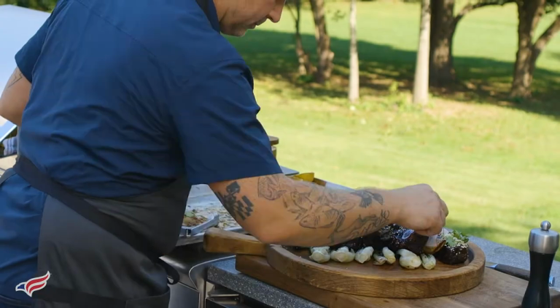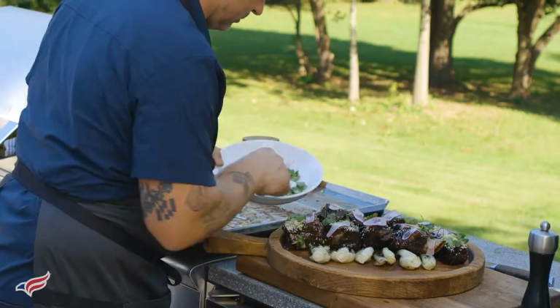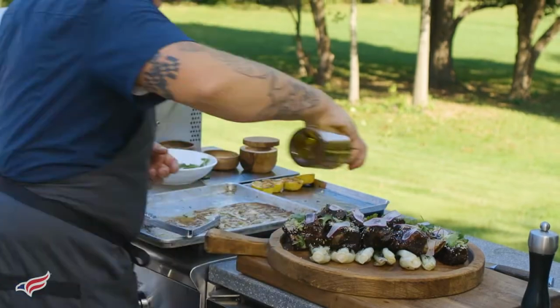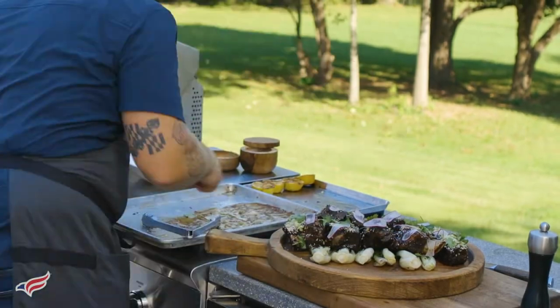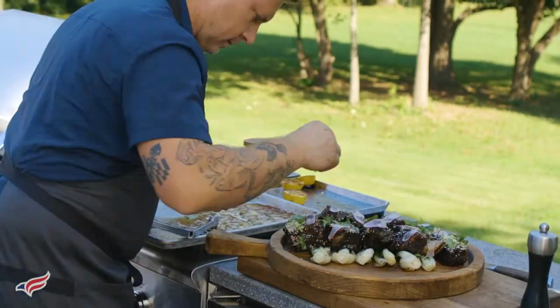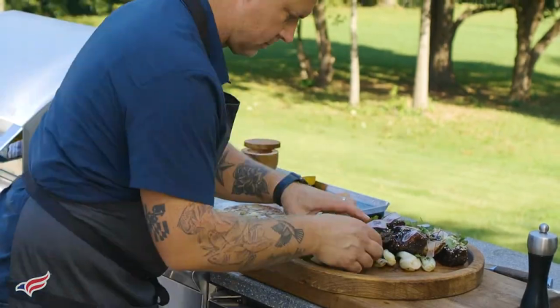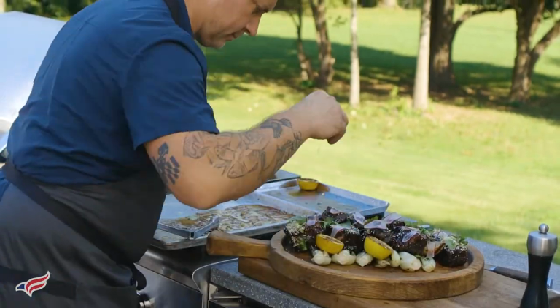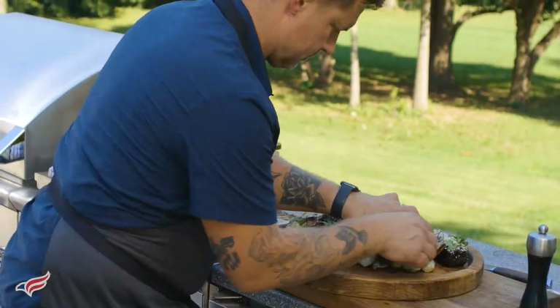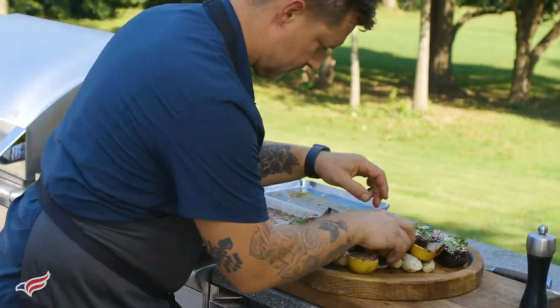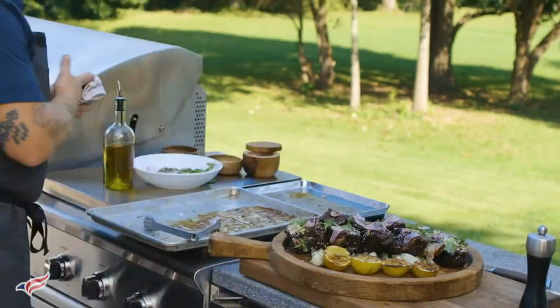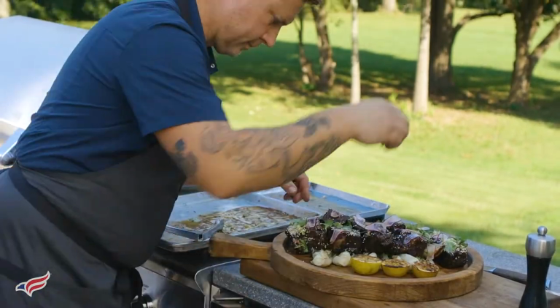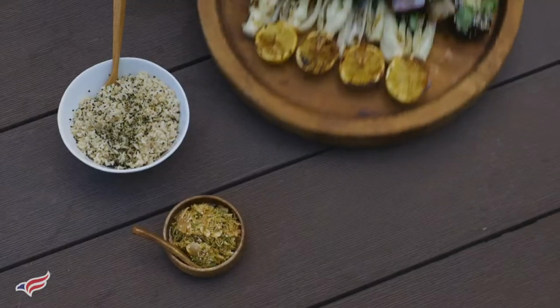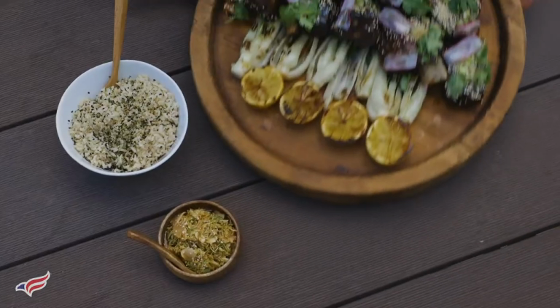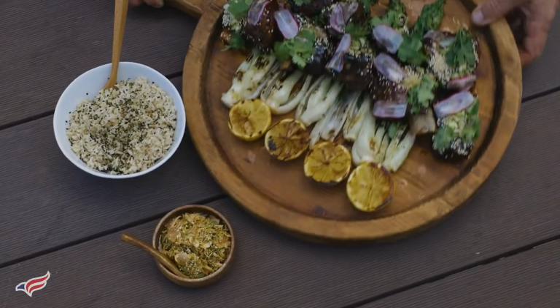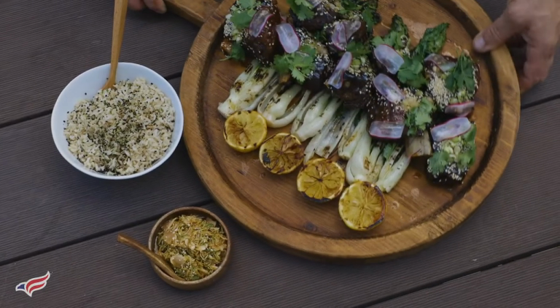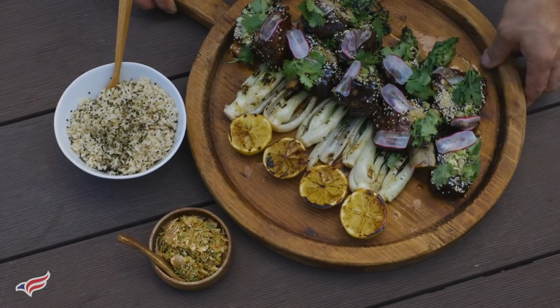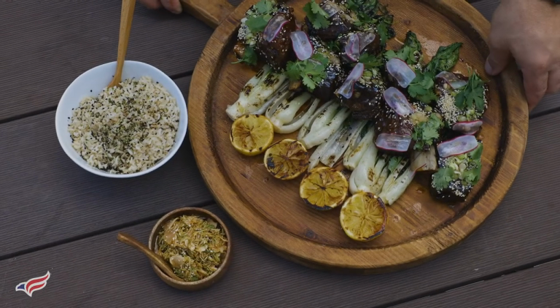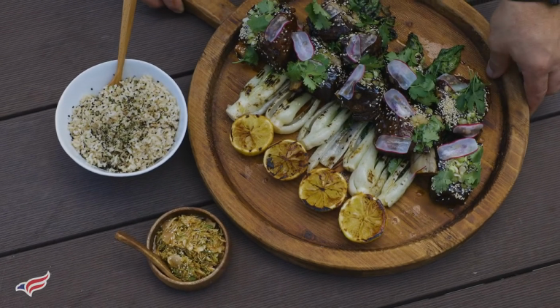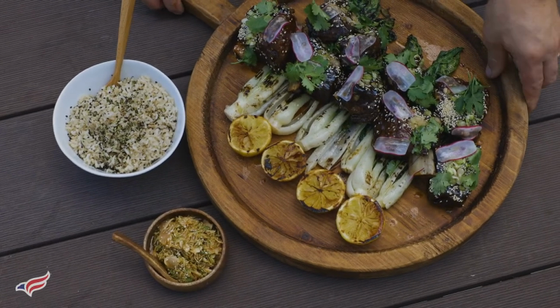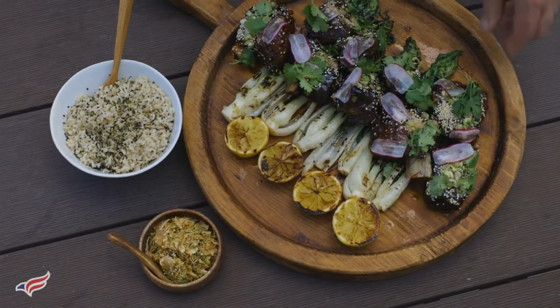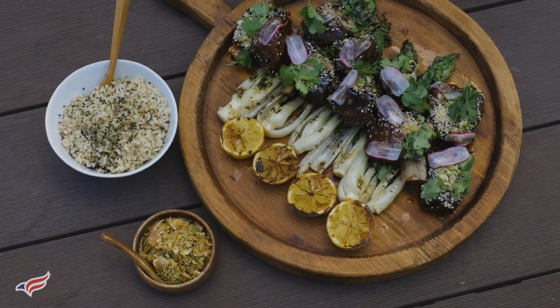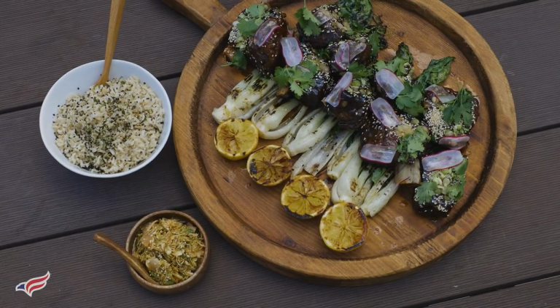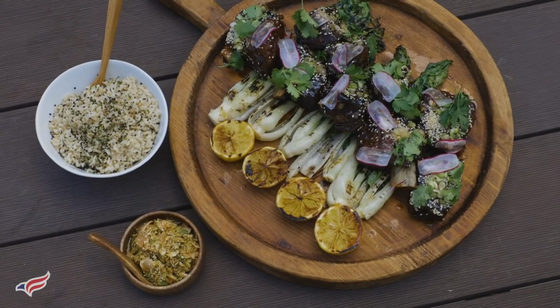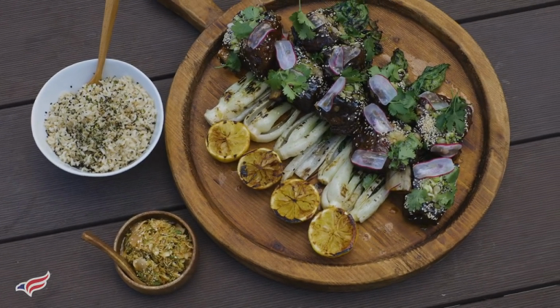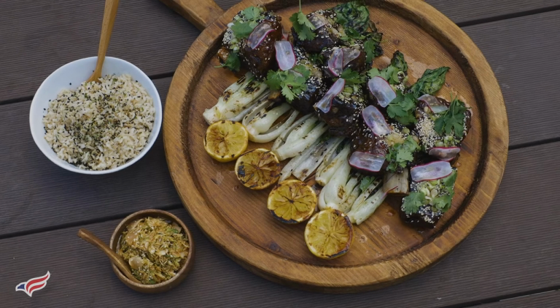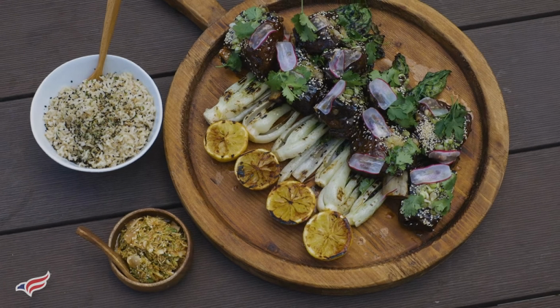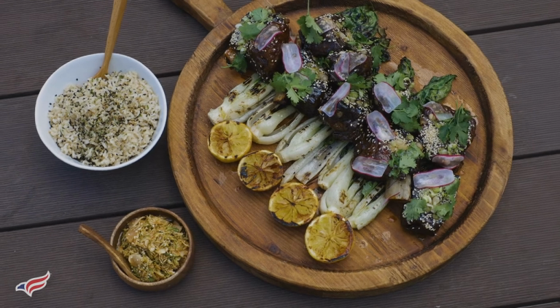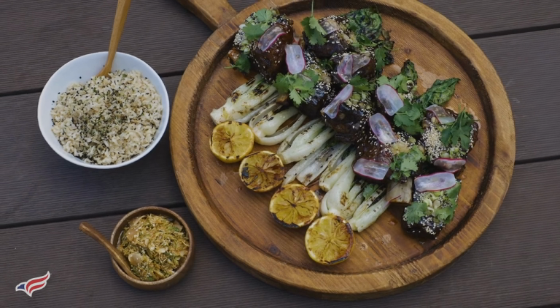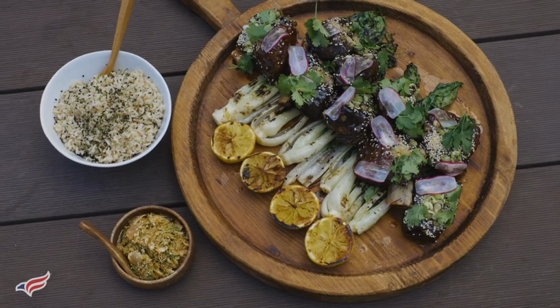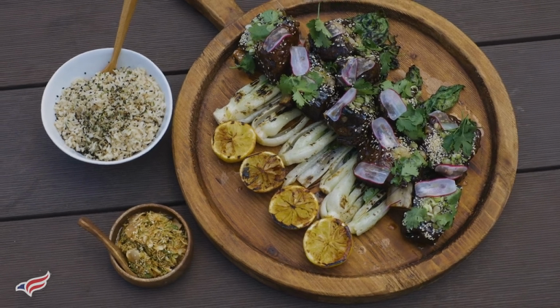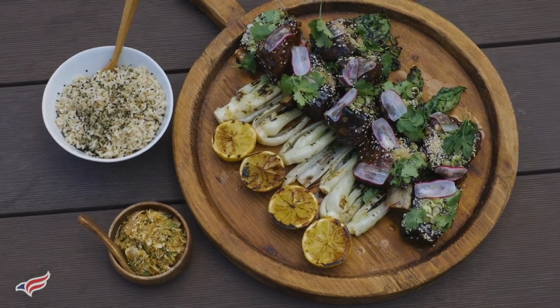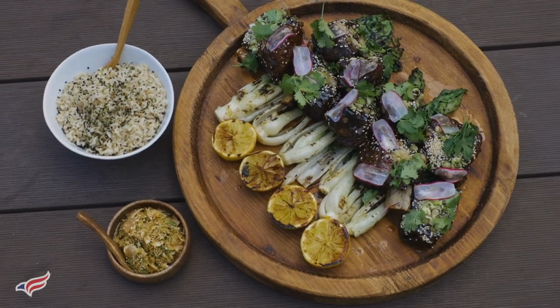My brother's out on the west coast and we've been using this time to share recipes back and forth. To check those out, go to propane.com/families.